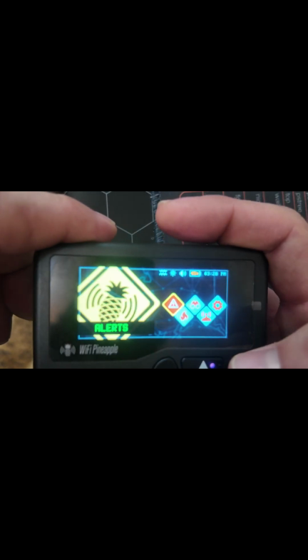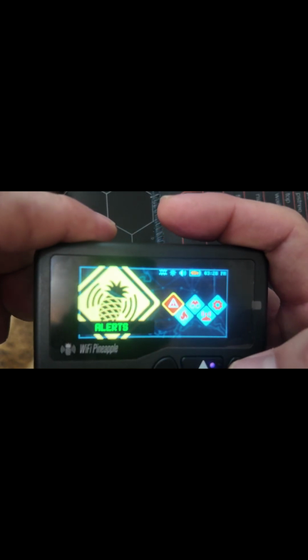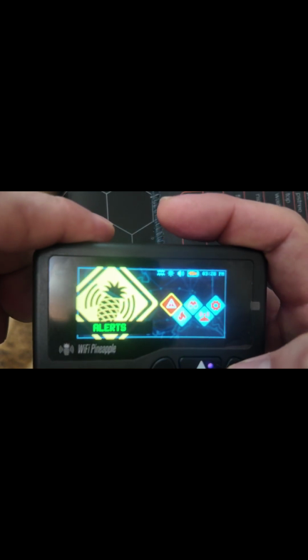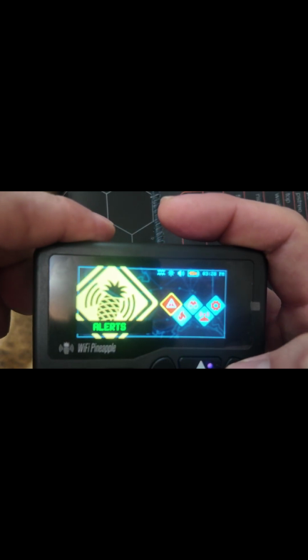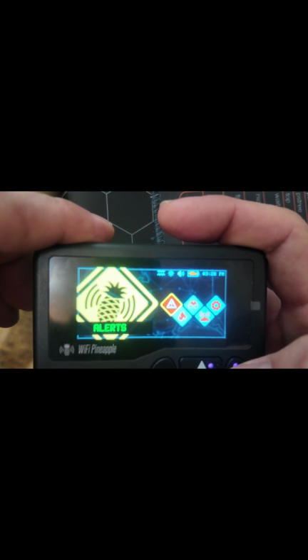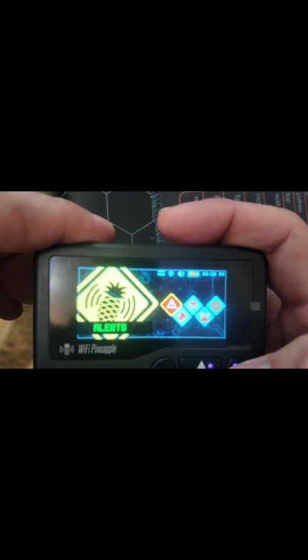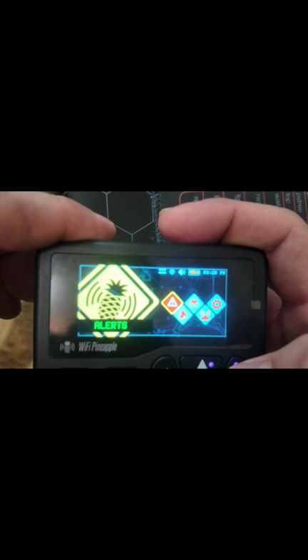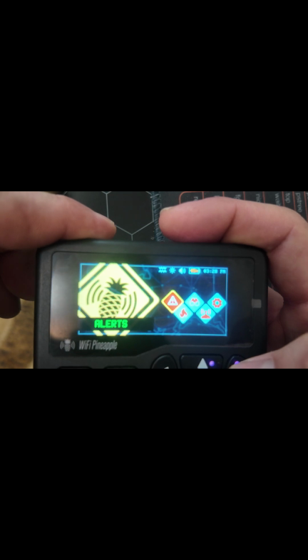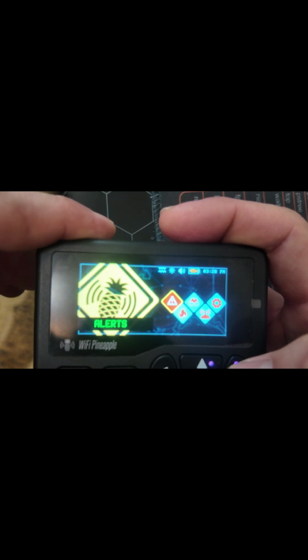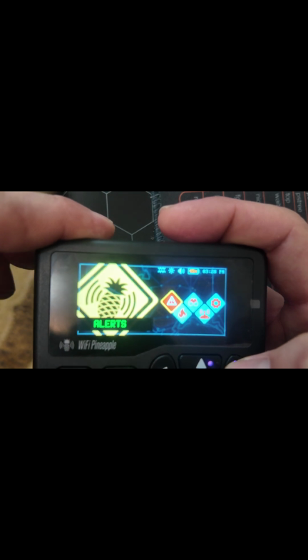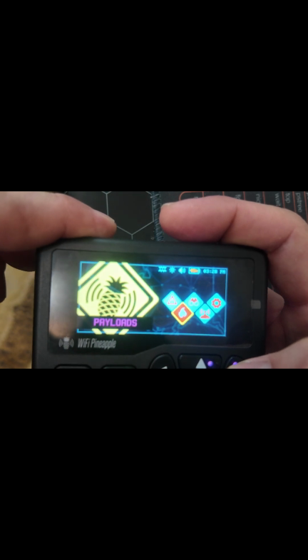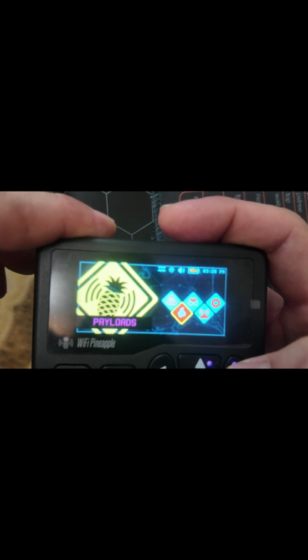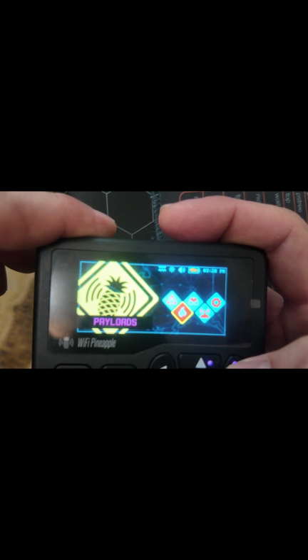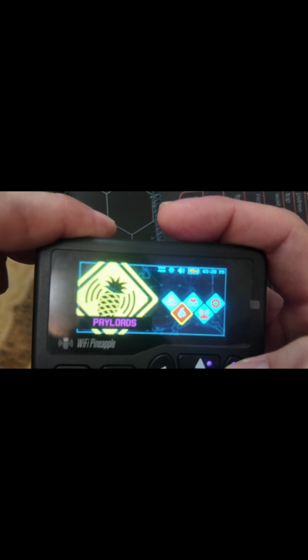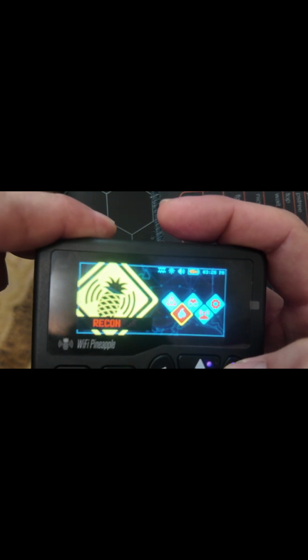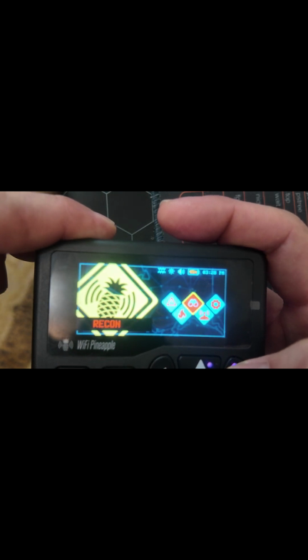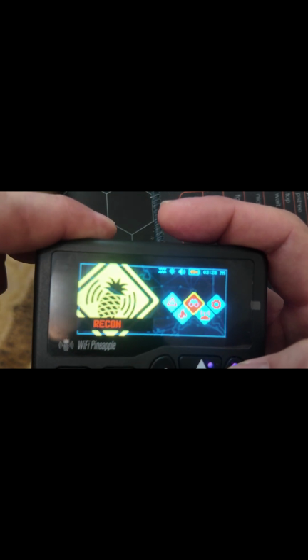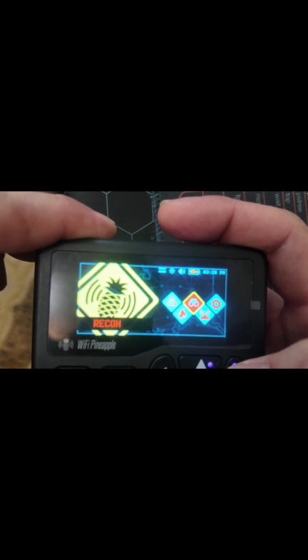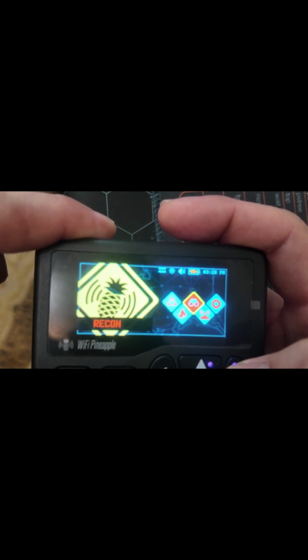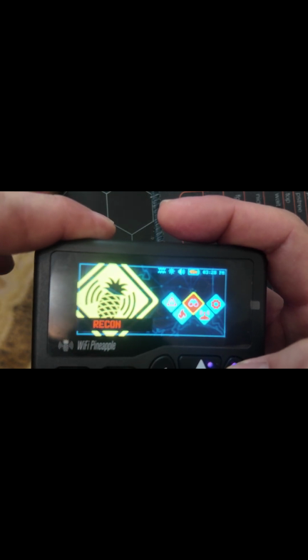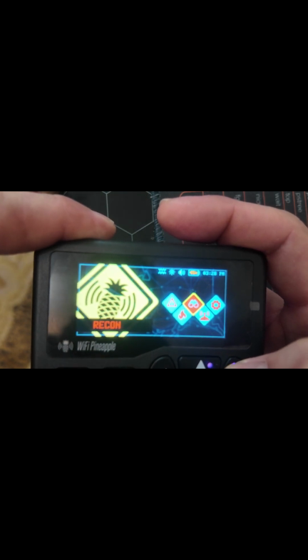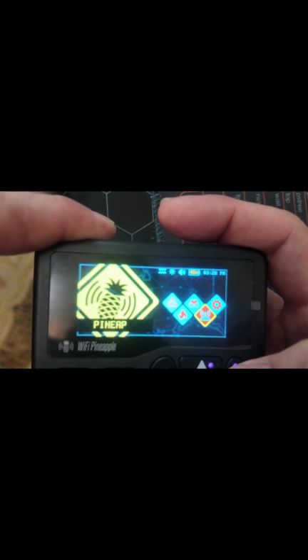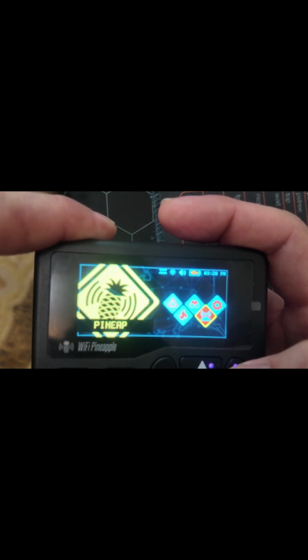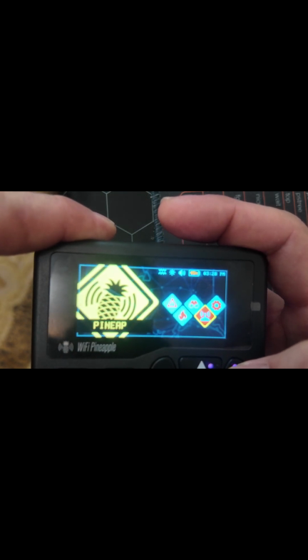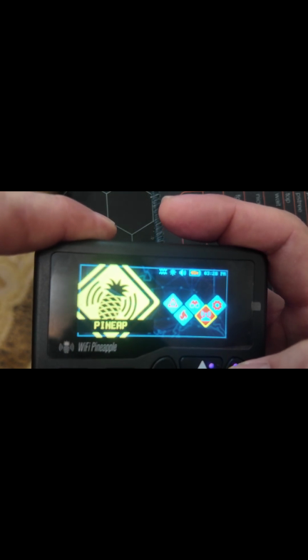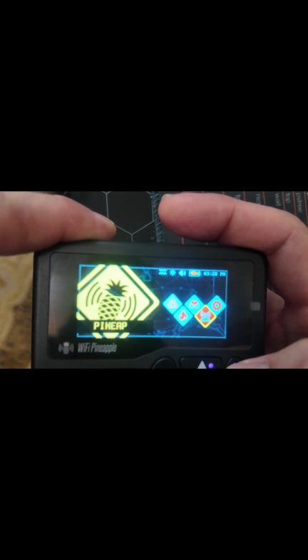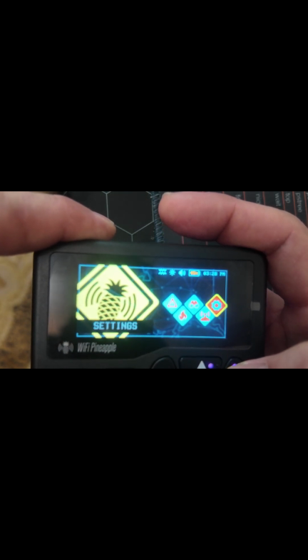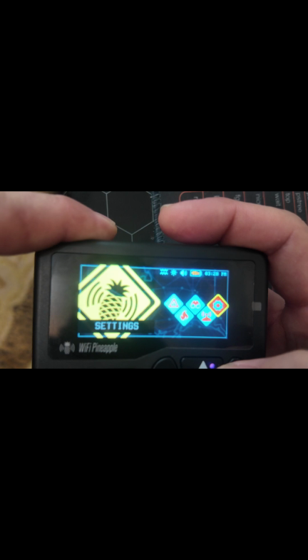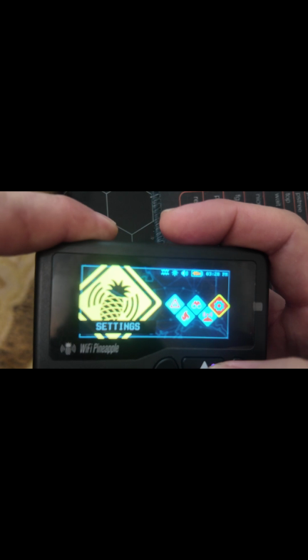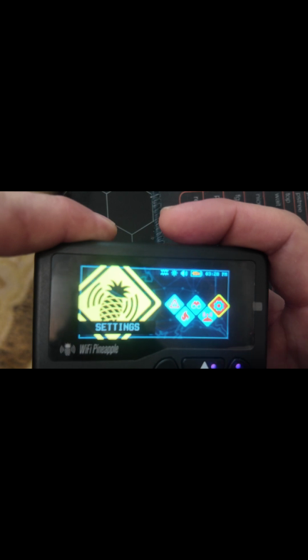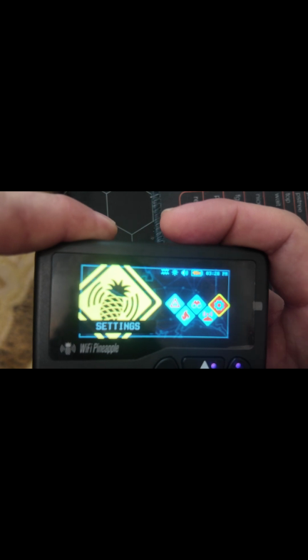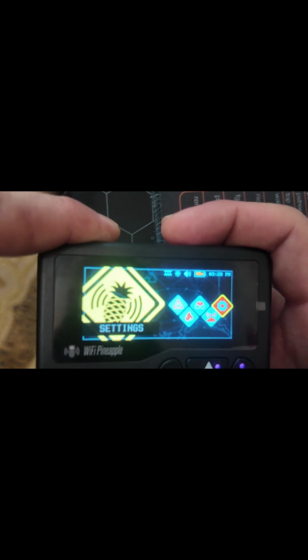Now as for the desktop, you can see we have alerts, payloads, recon, pineapple, and settings.